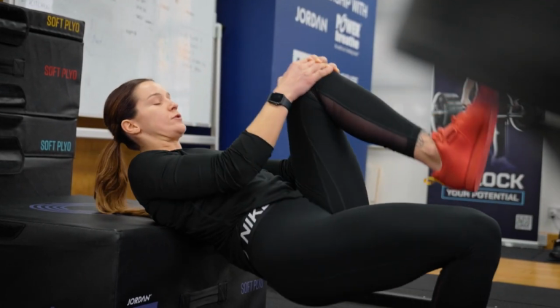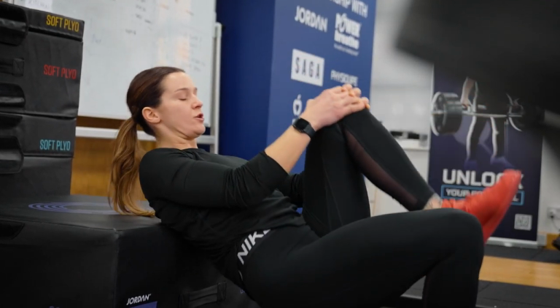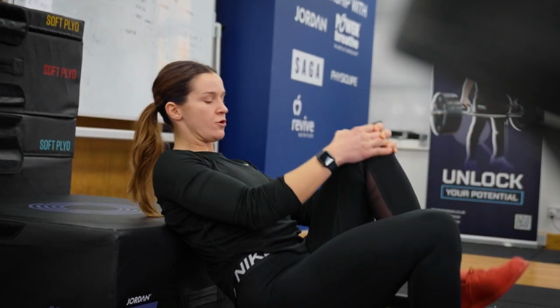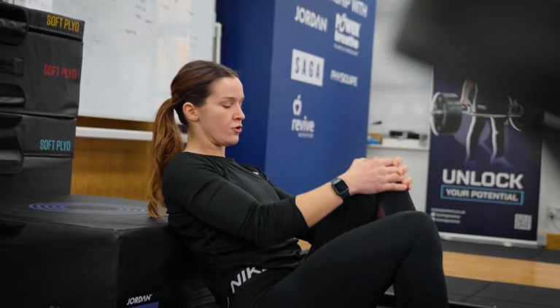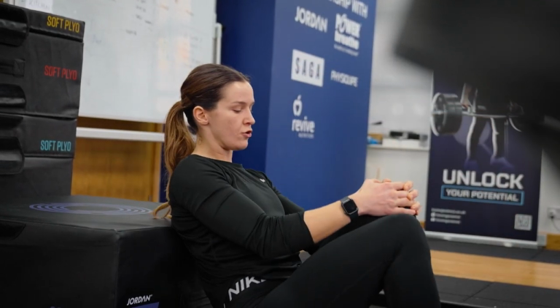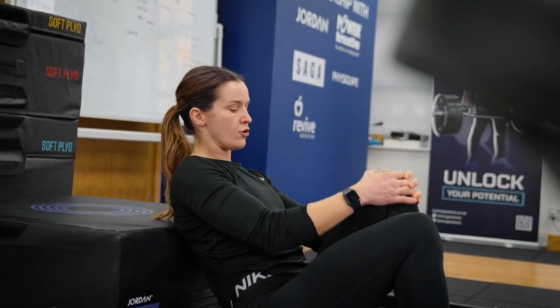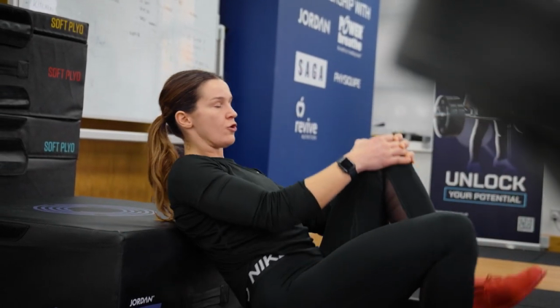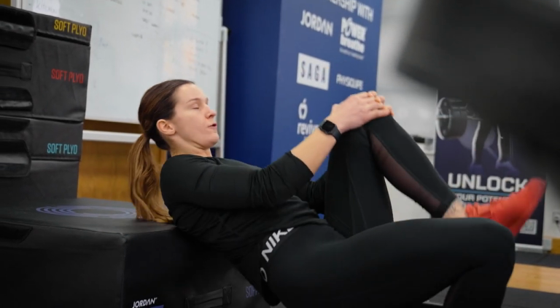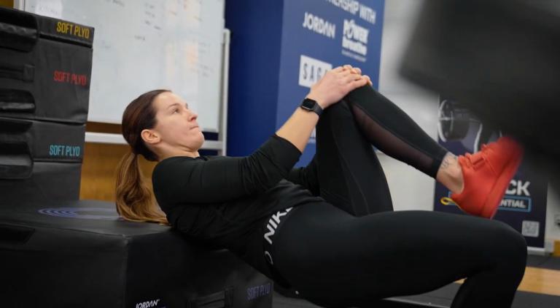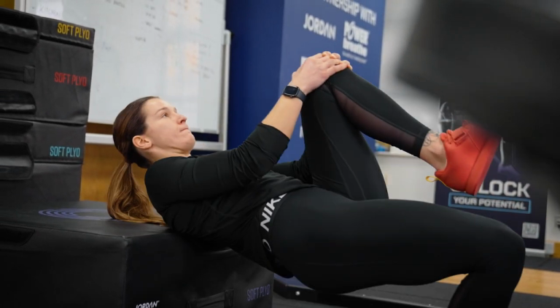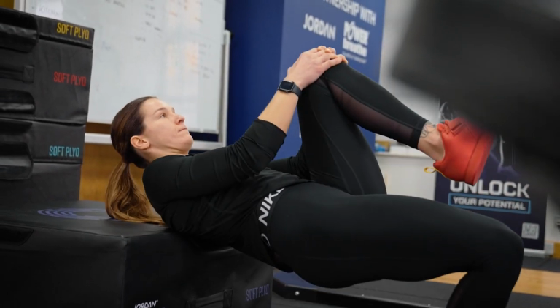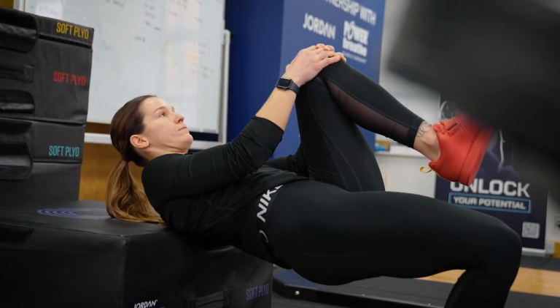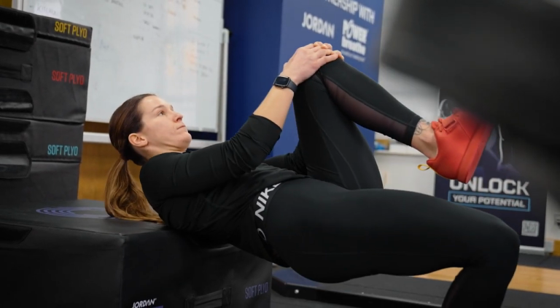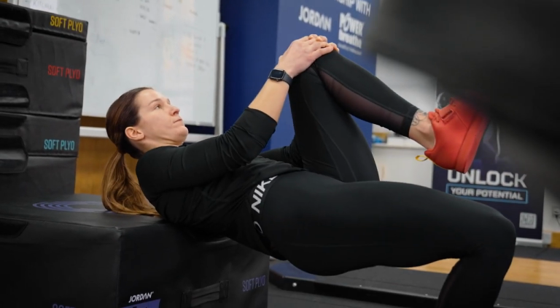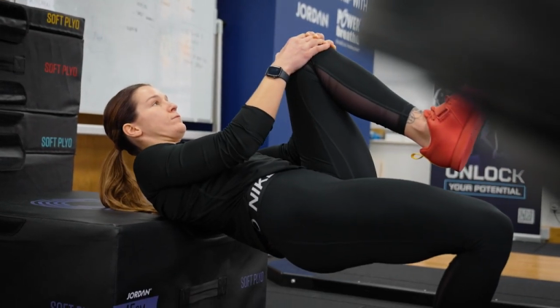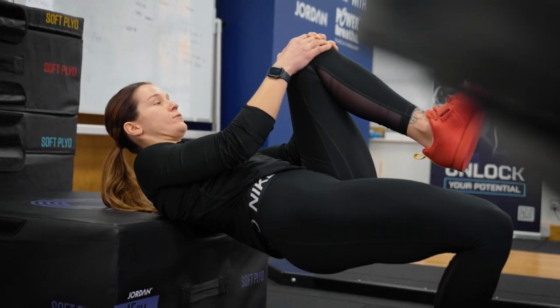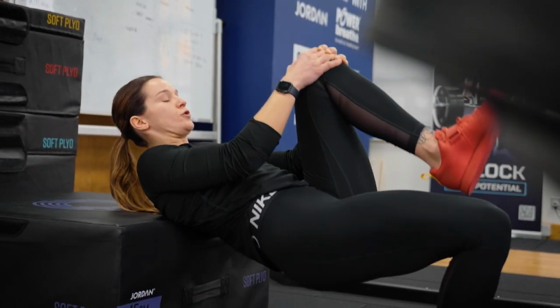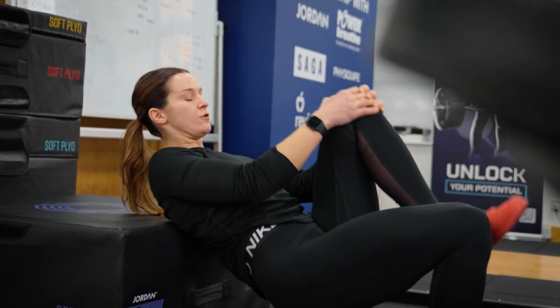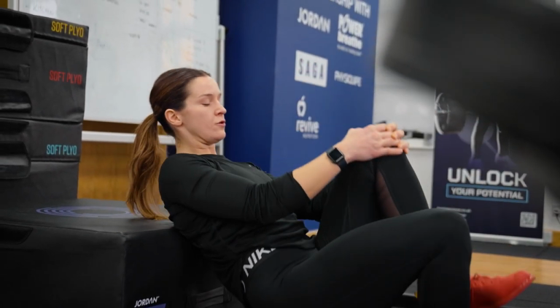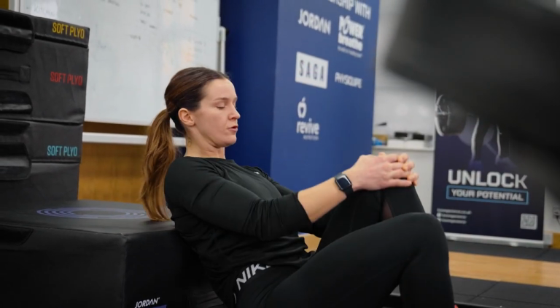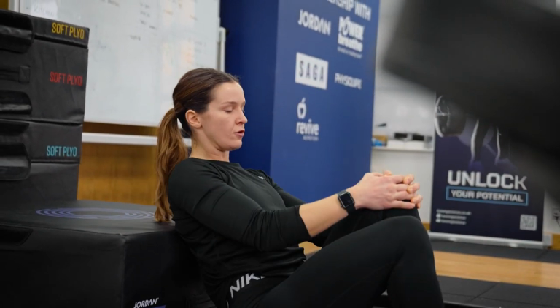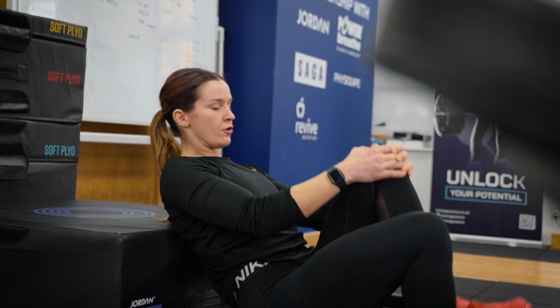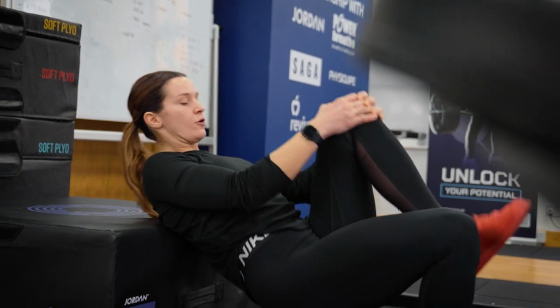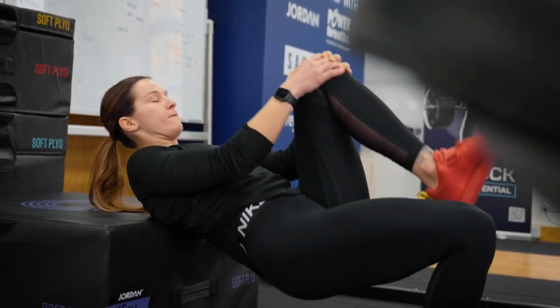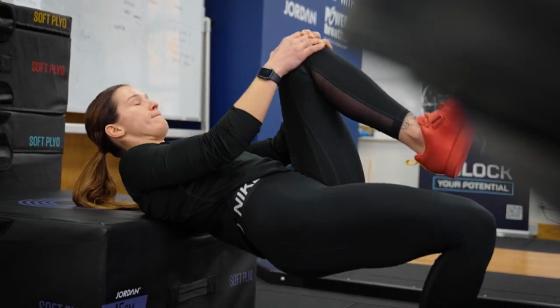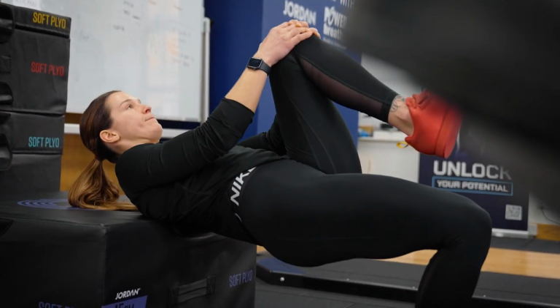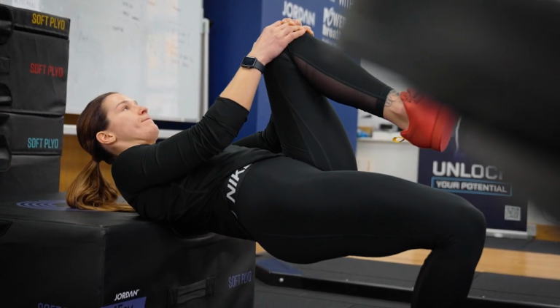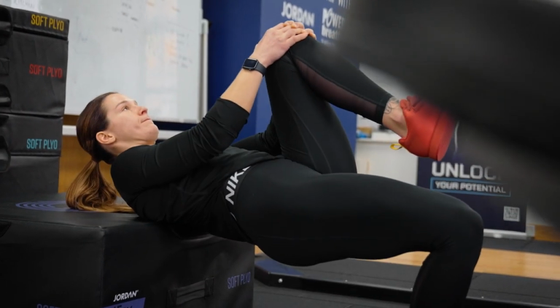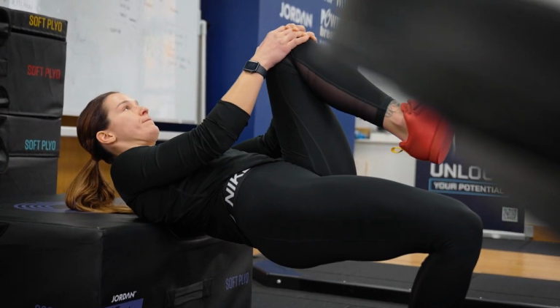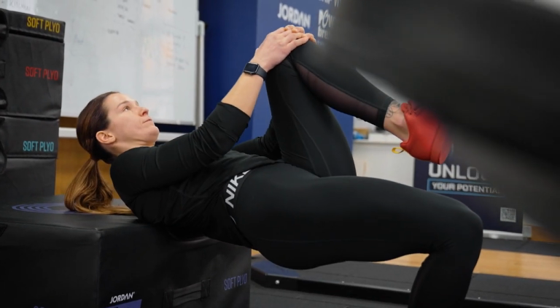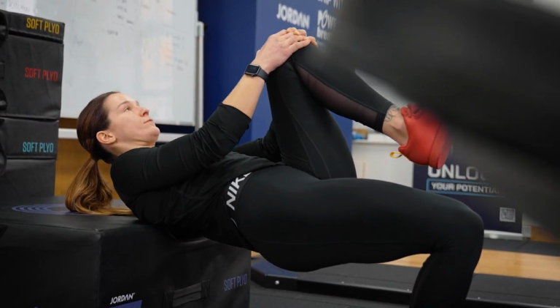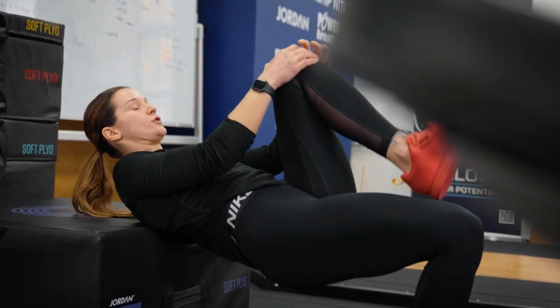Scoop them hips in and under with a drive through your heel. Keep your stomach nice and tense.